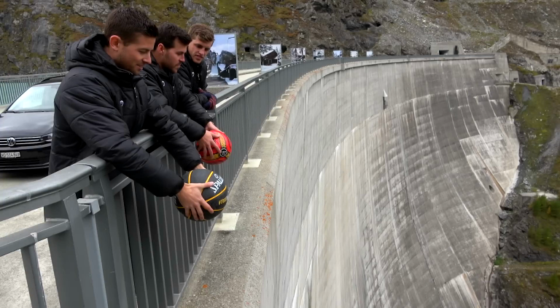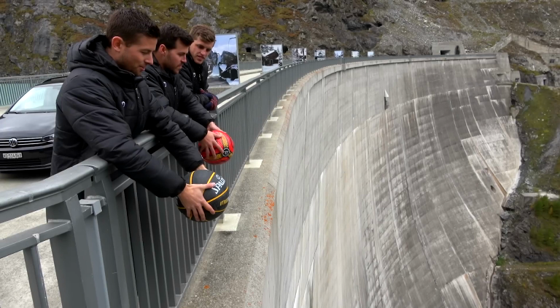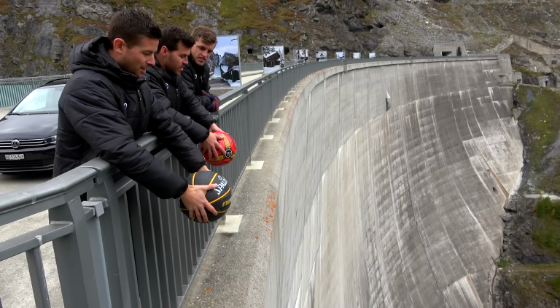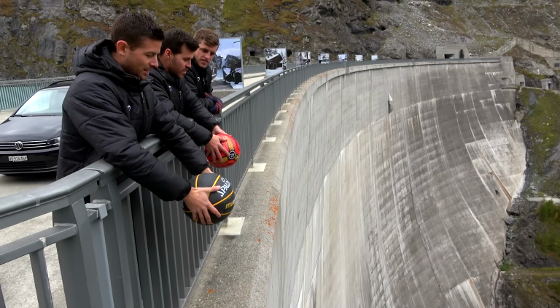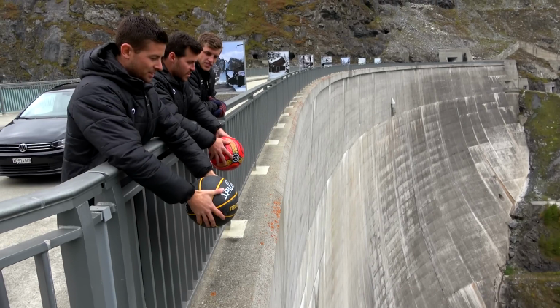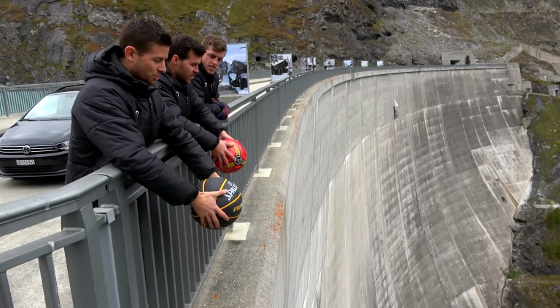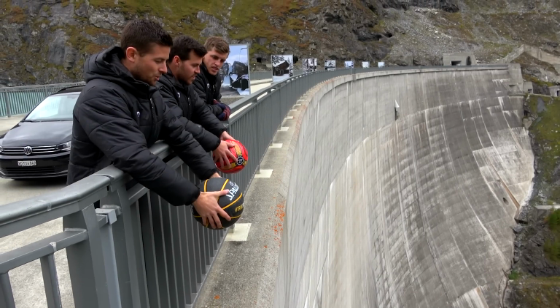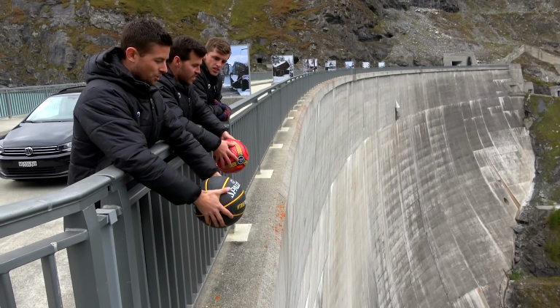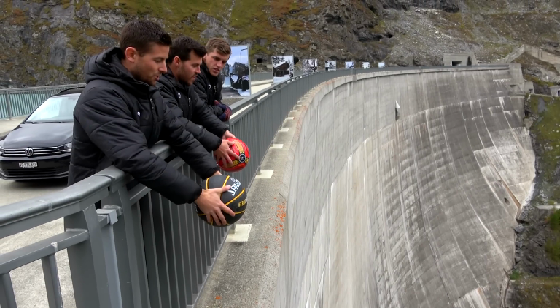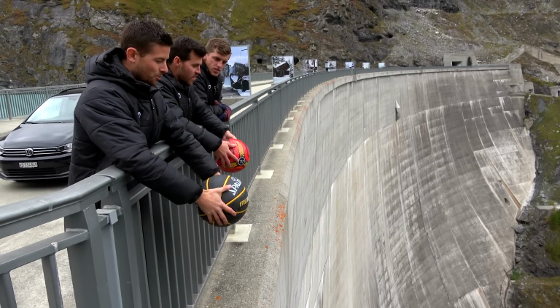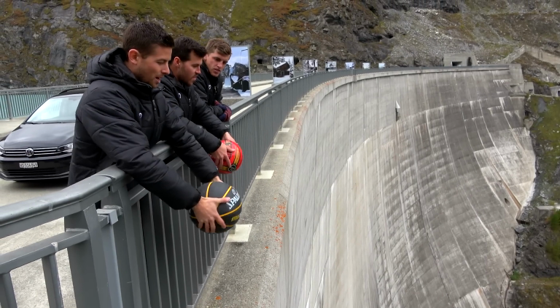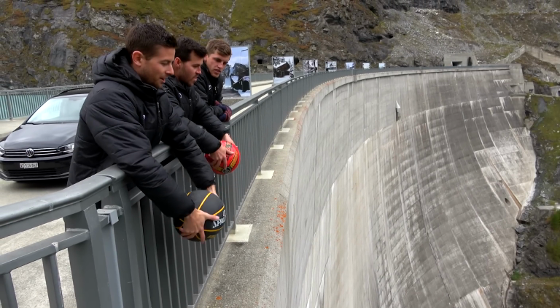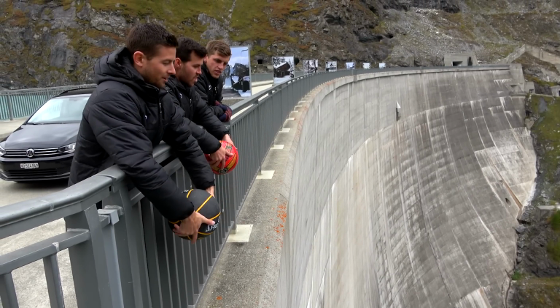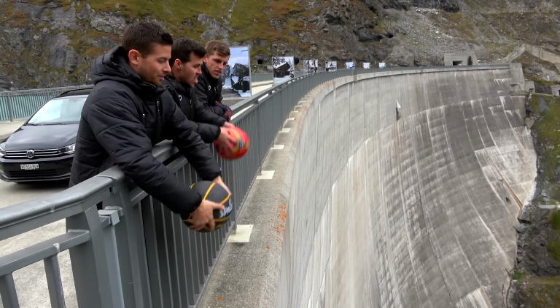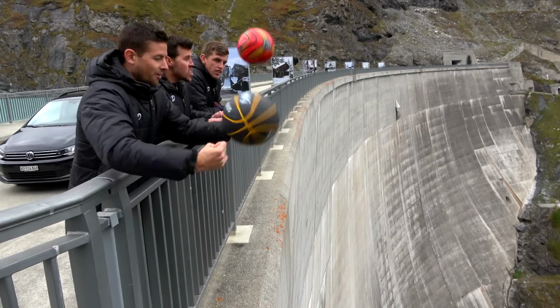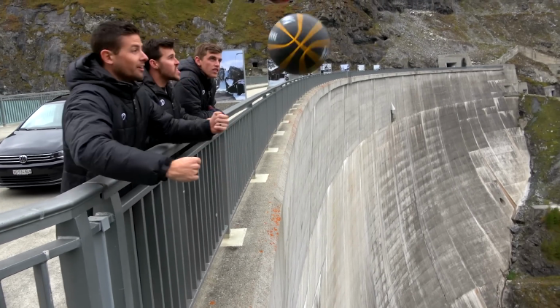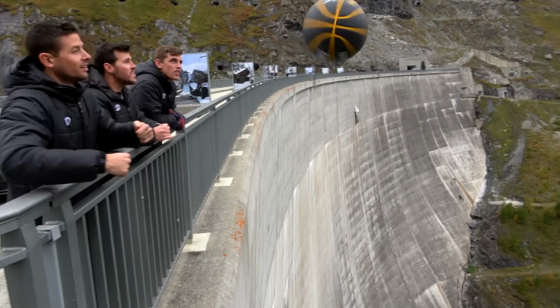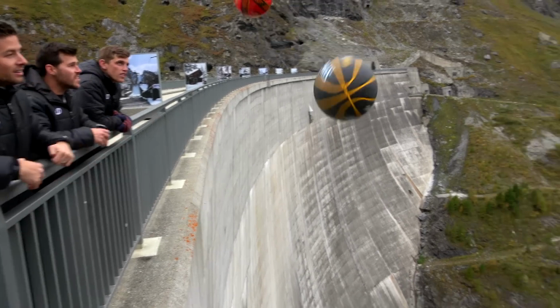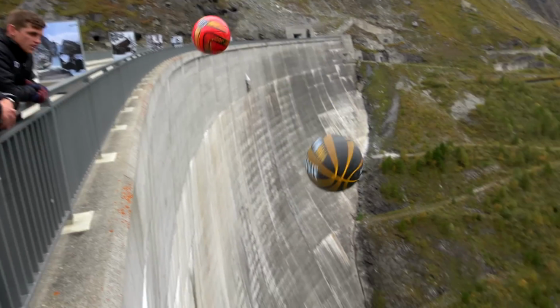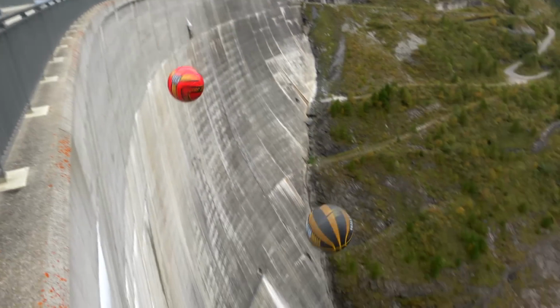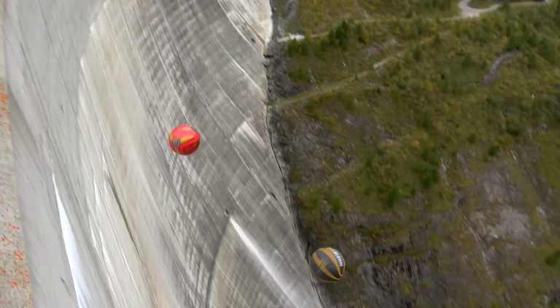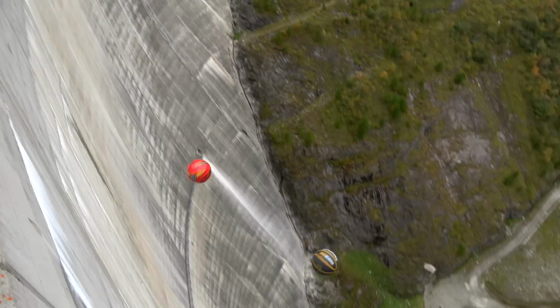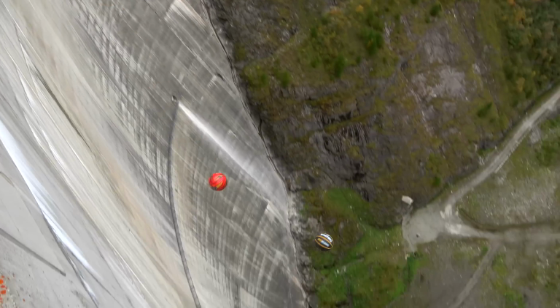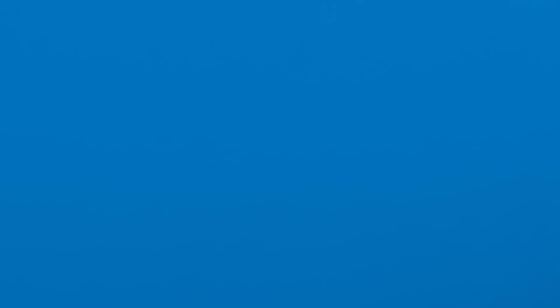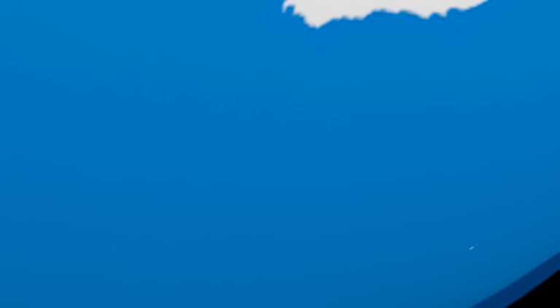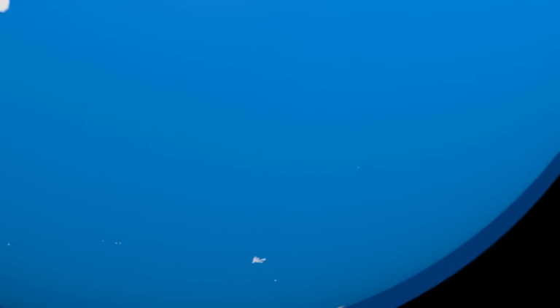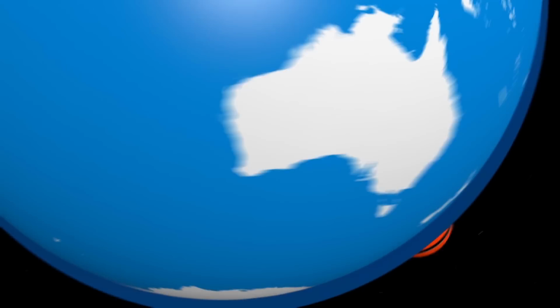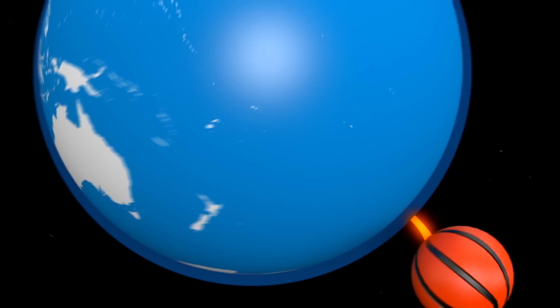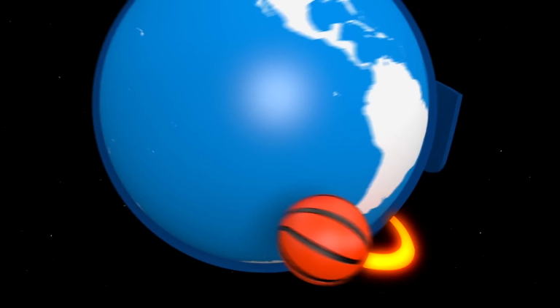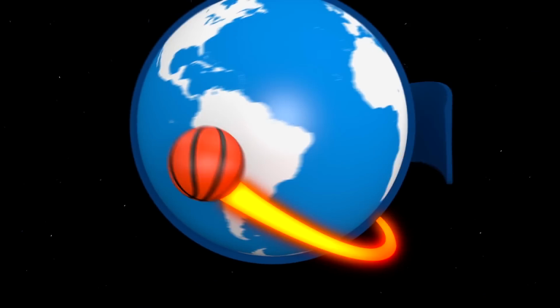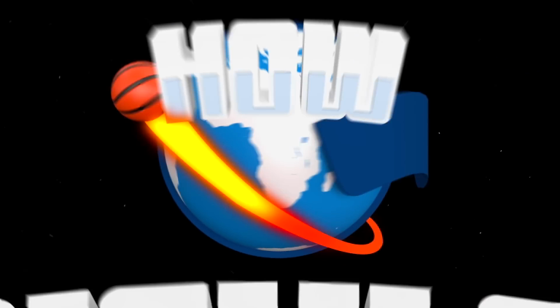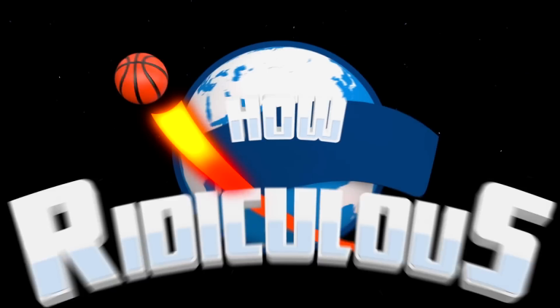Three, two, one, through! Hang on, hang on!